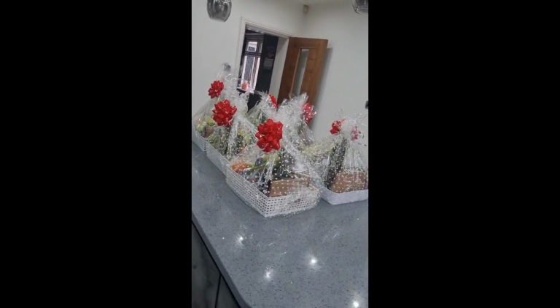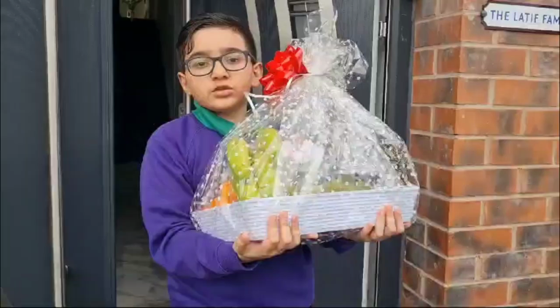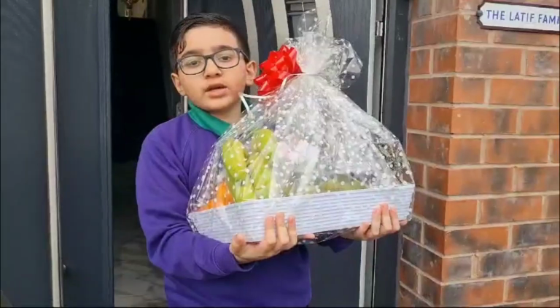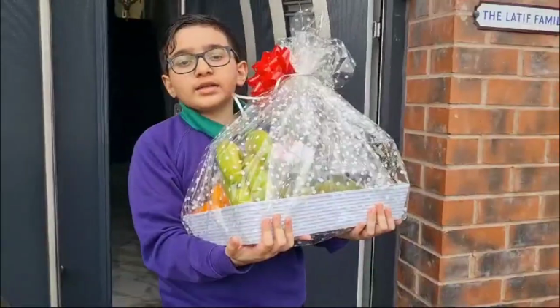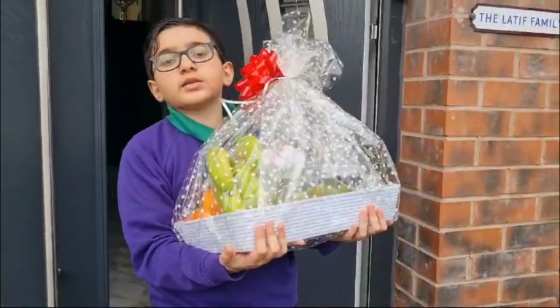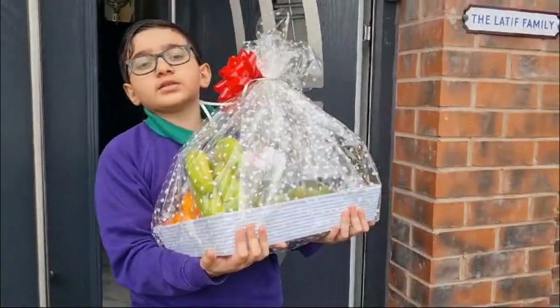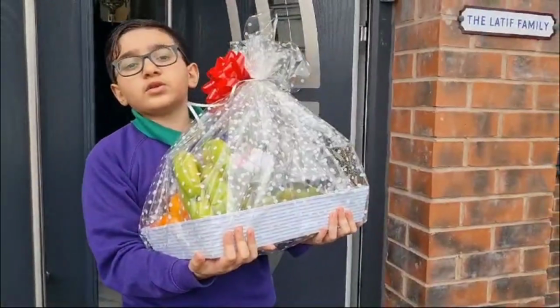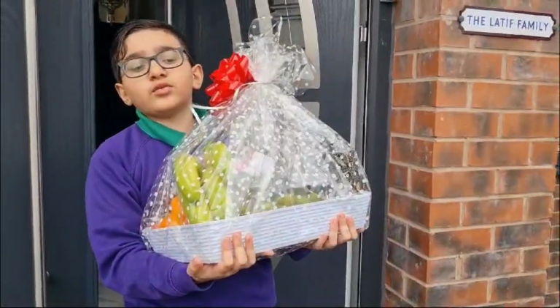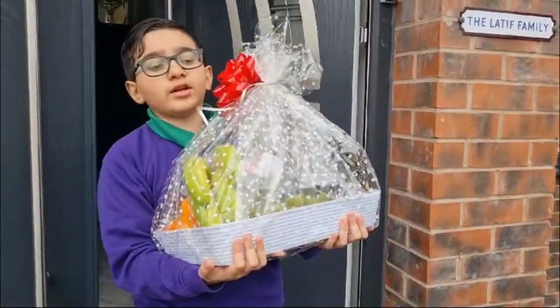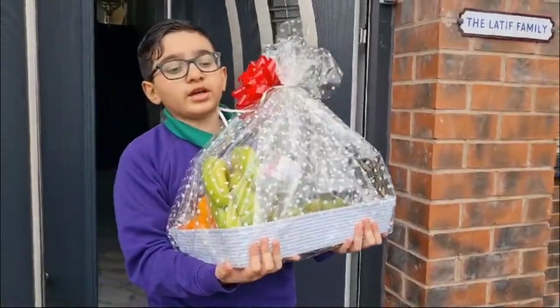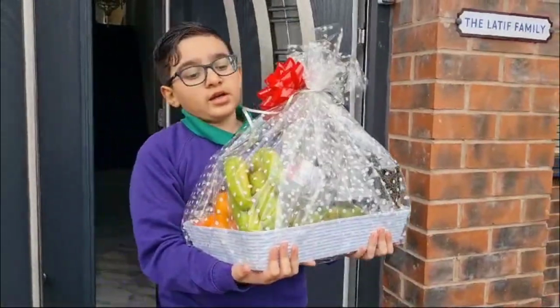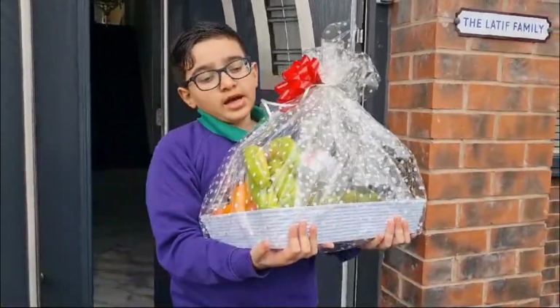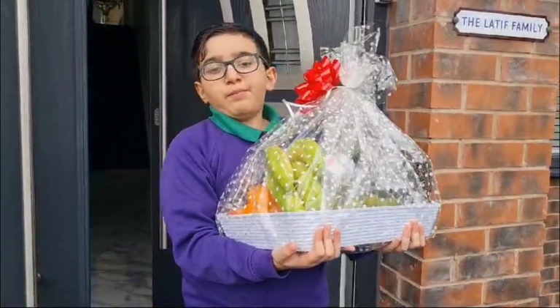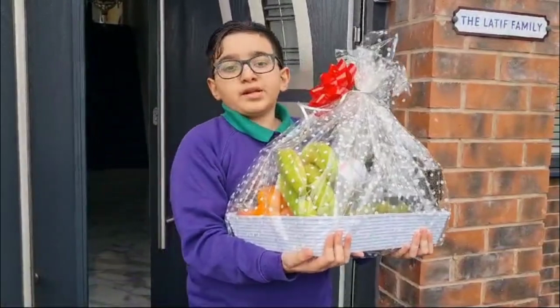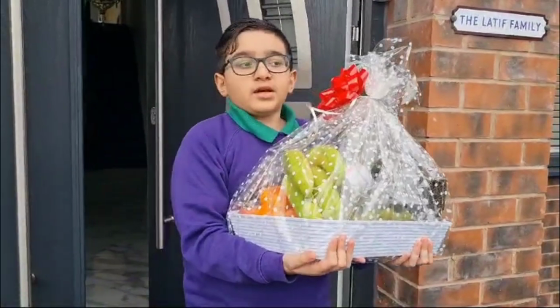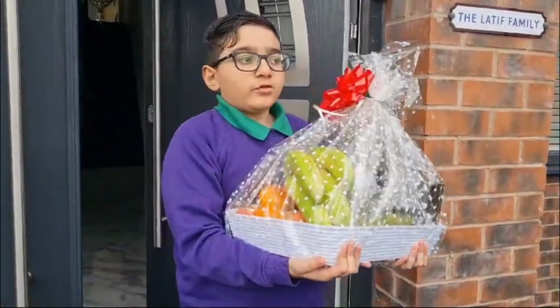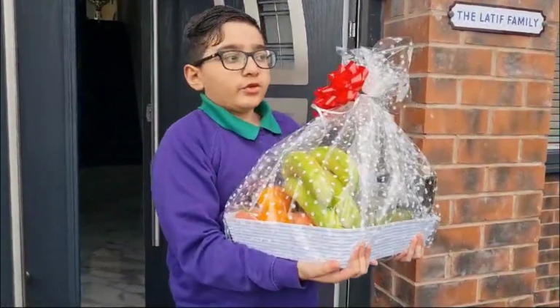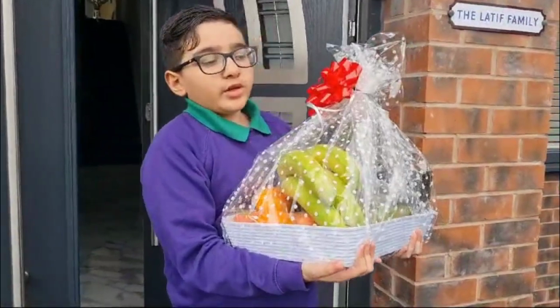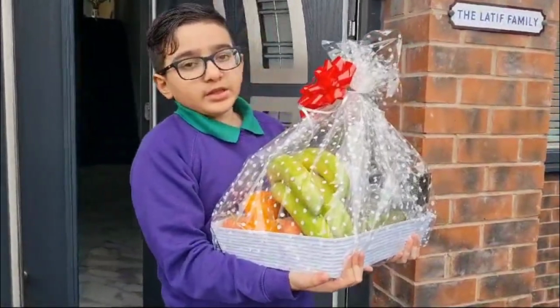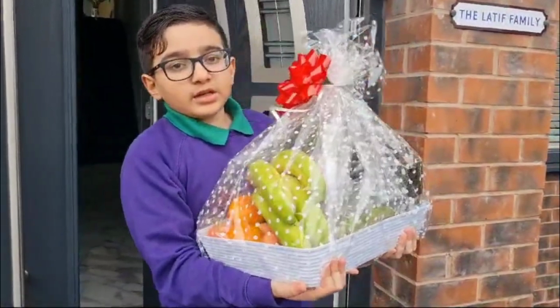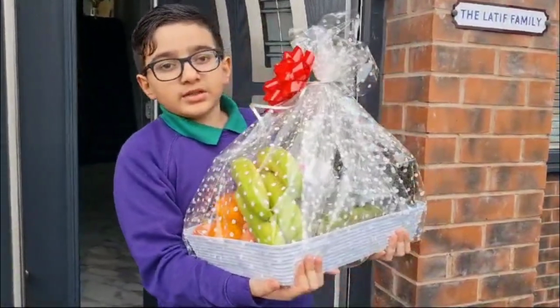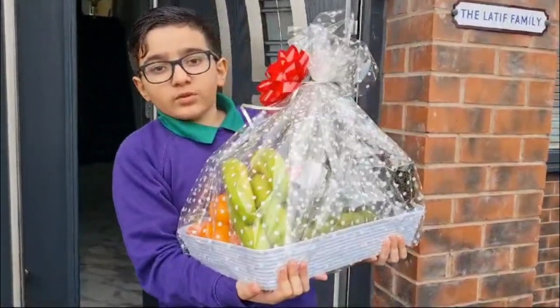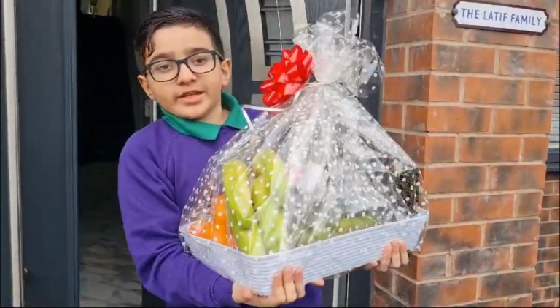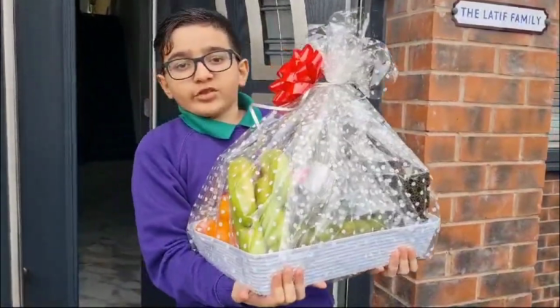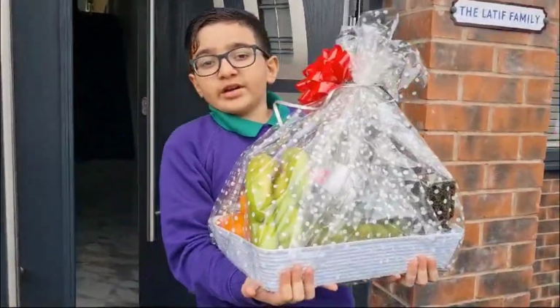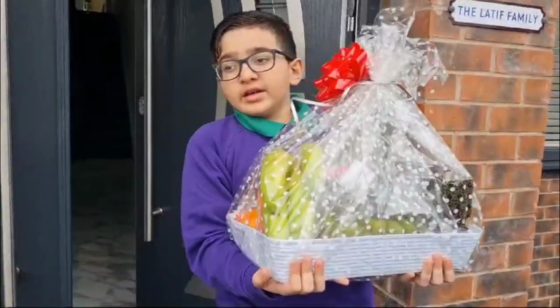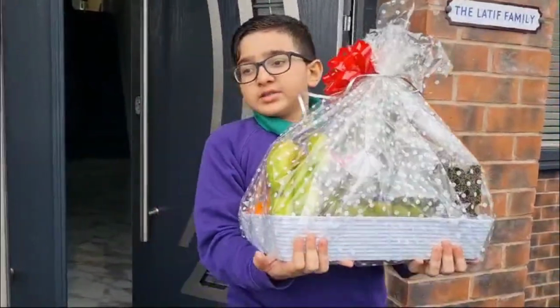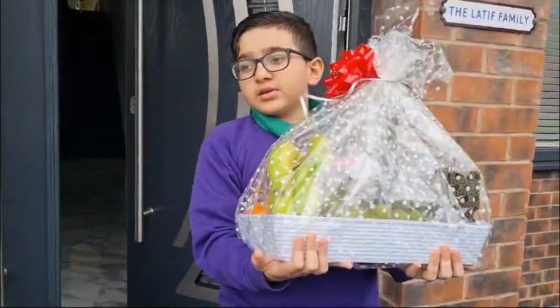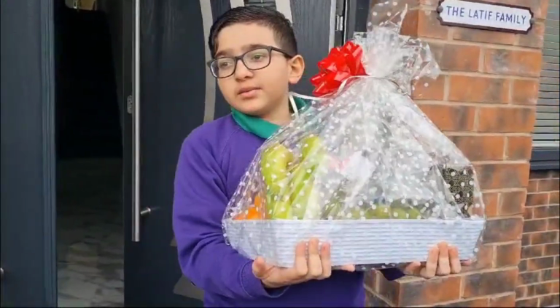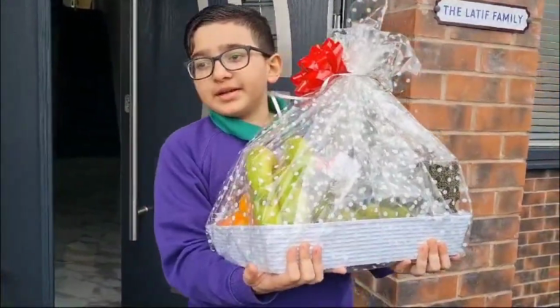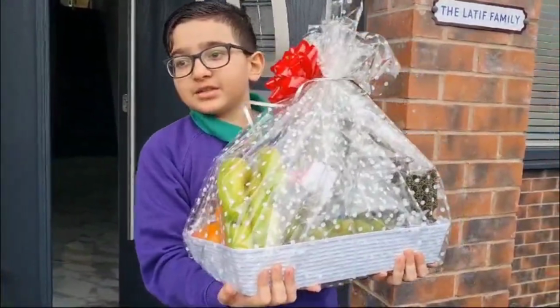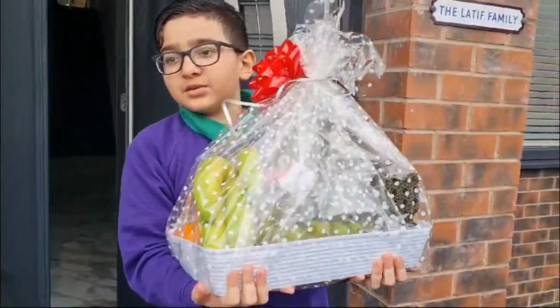So guys, we're going to go get one of the pumpkins for Ramadan. It's almost a start. So come on, let's go.